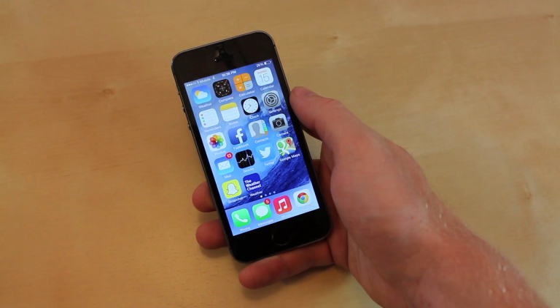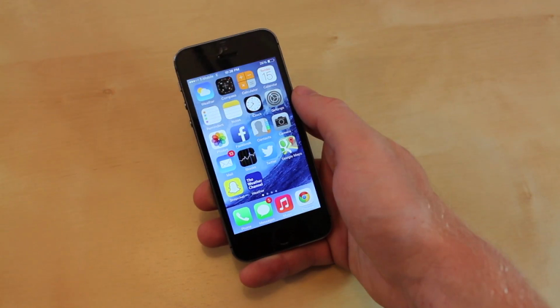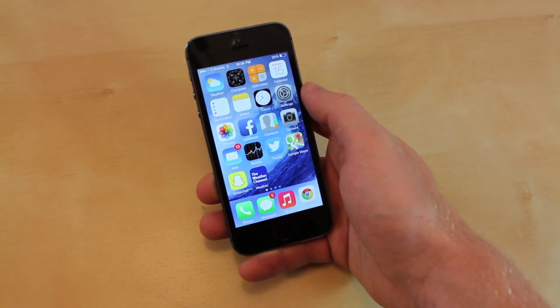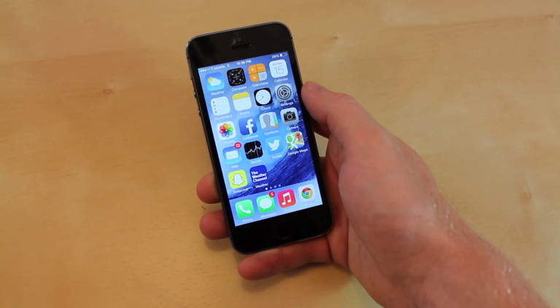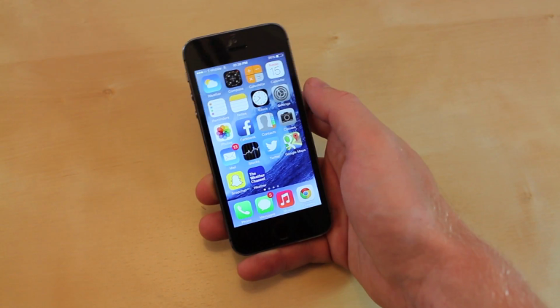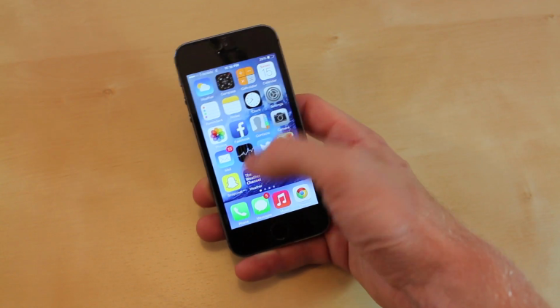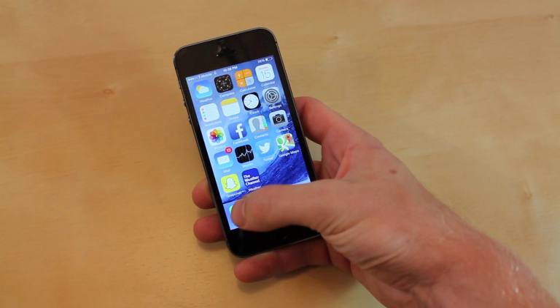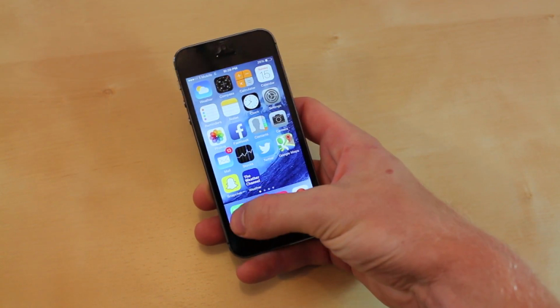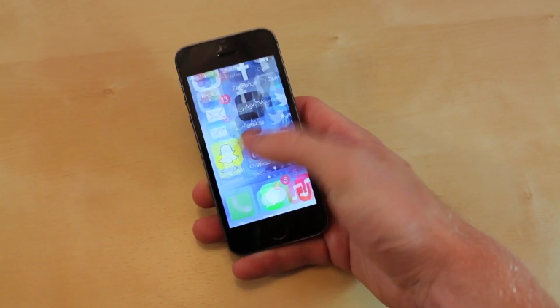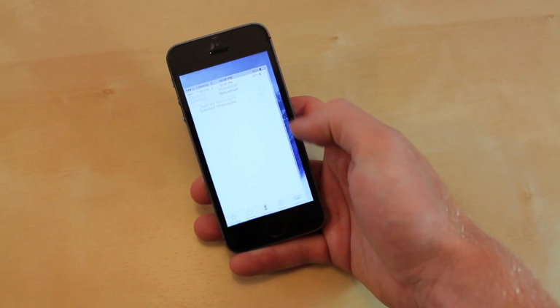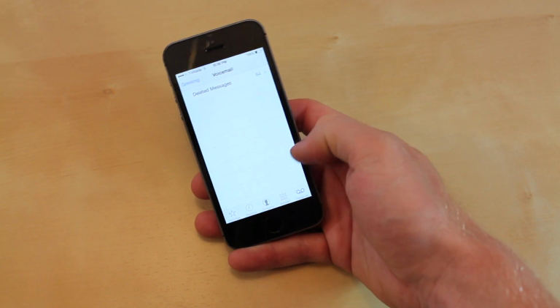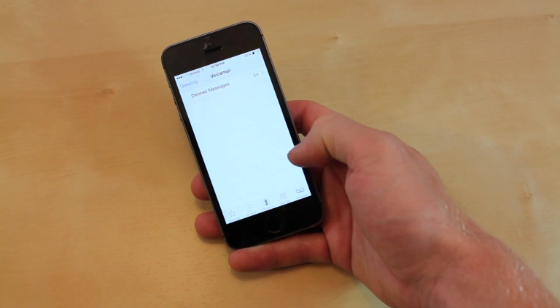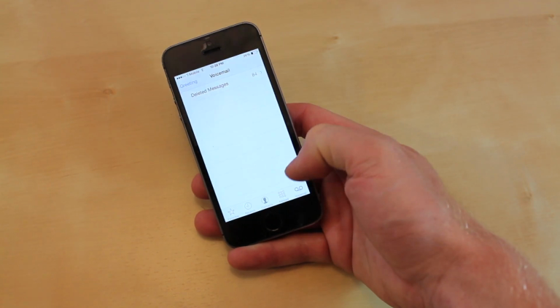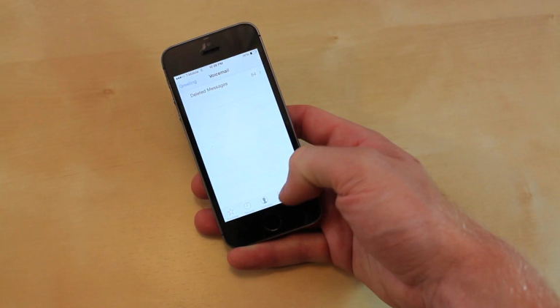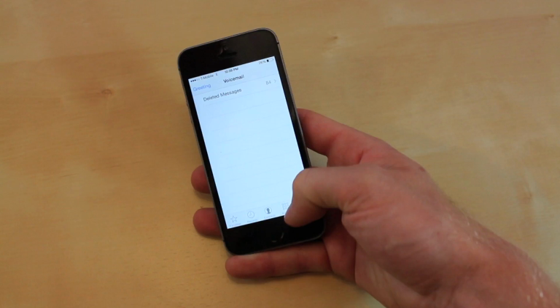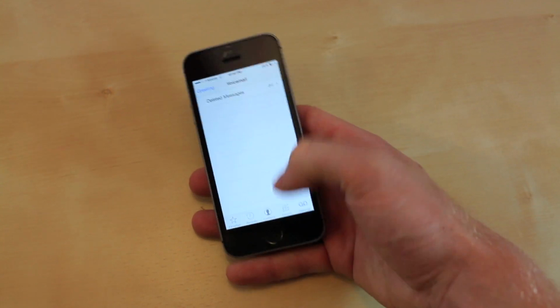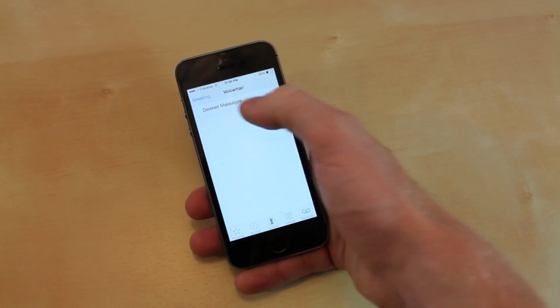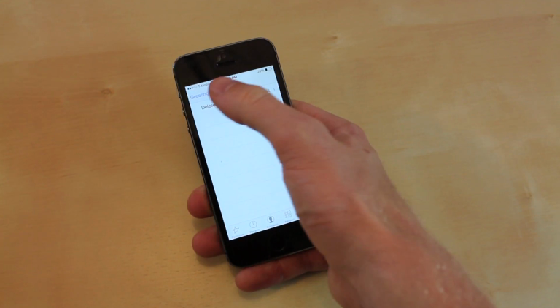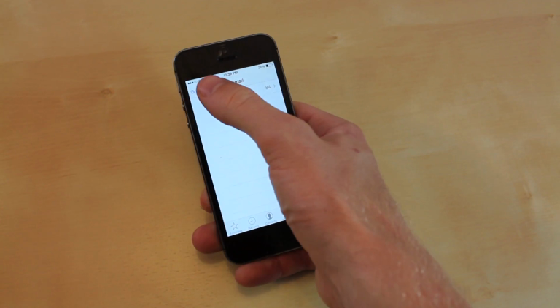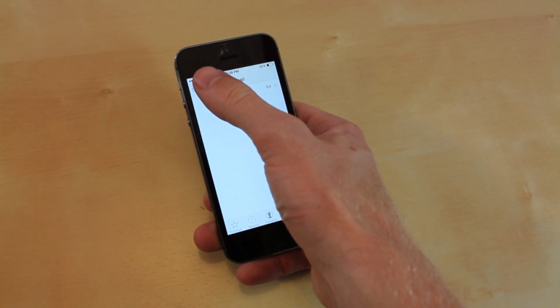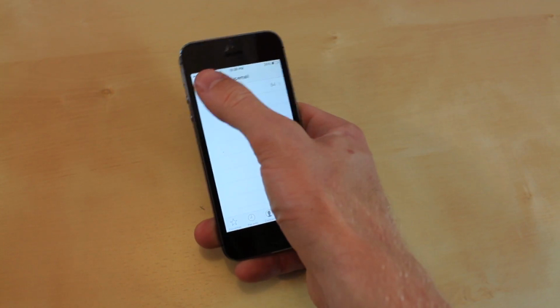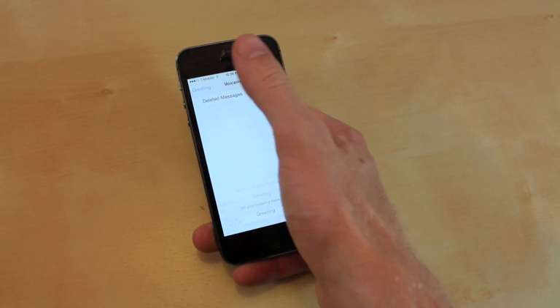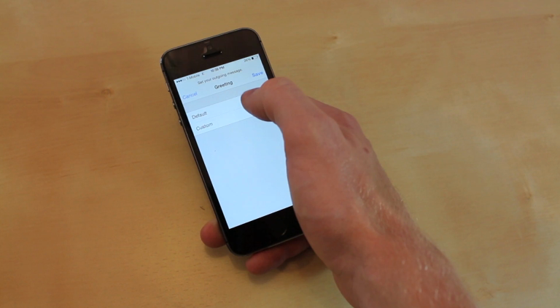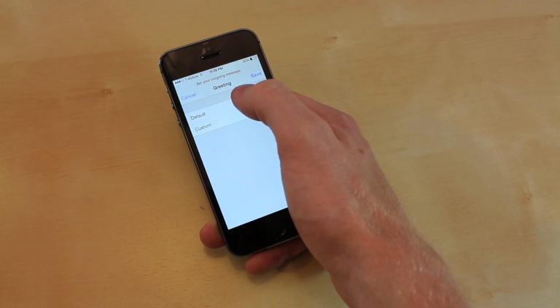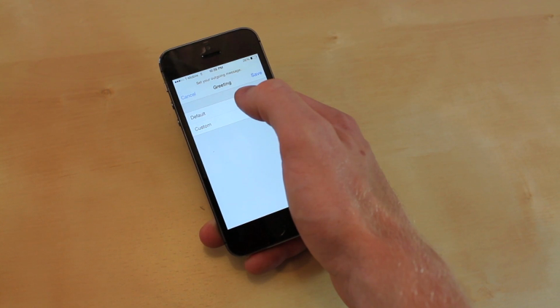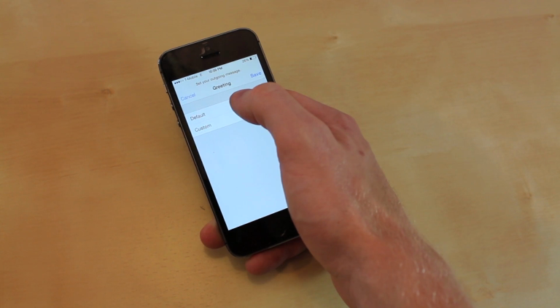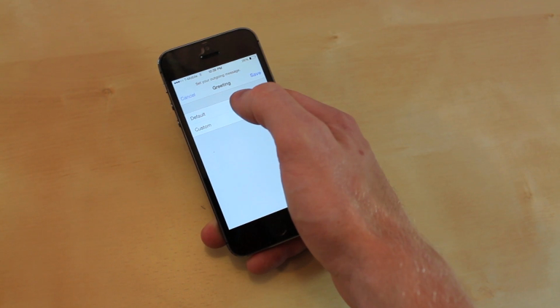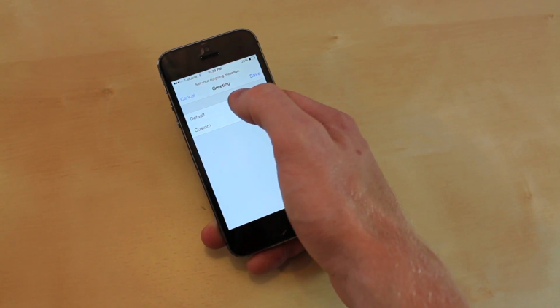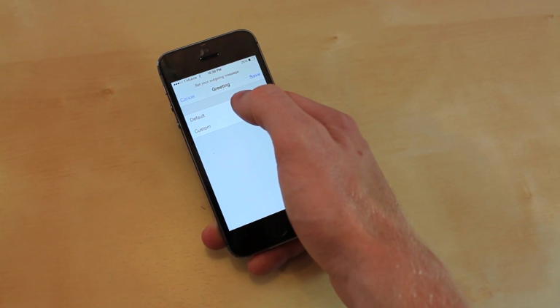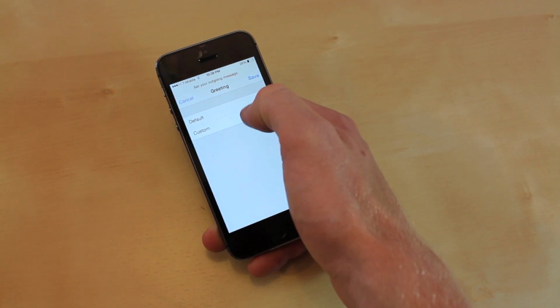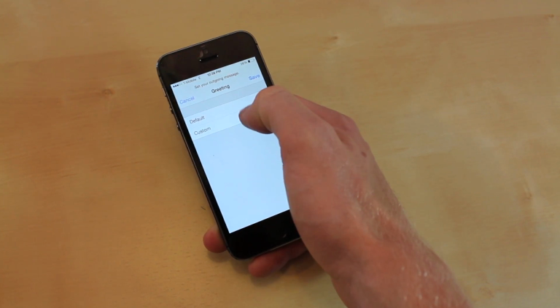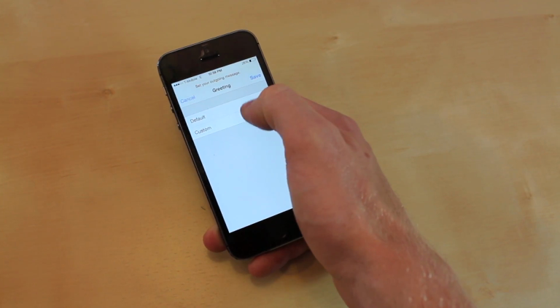You can now select custom voicemails. Just go to your Phone app, go to Voicemail, and then click Greeting. You can choose between a default or a custom greeting.